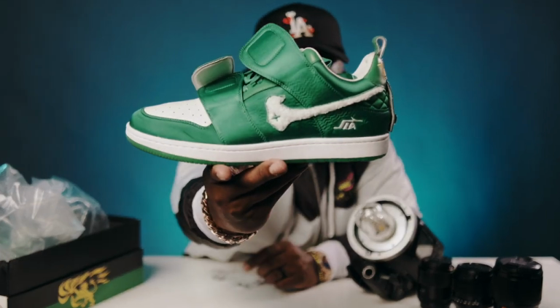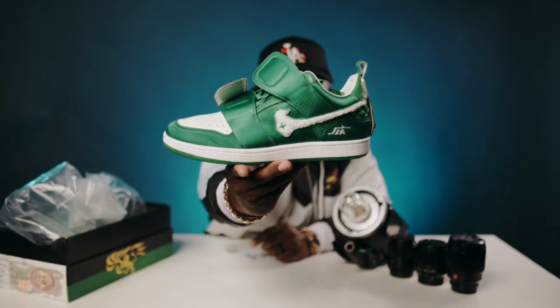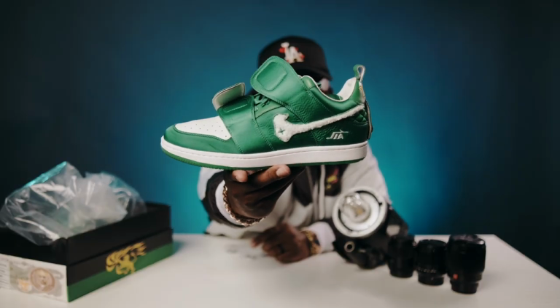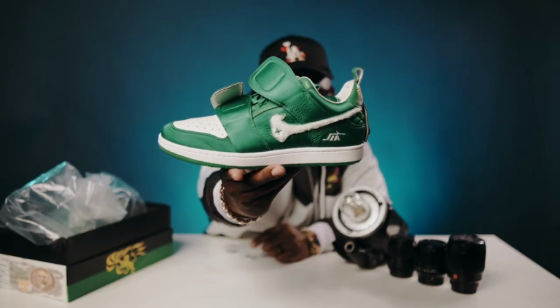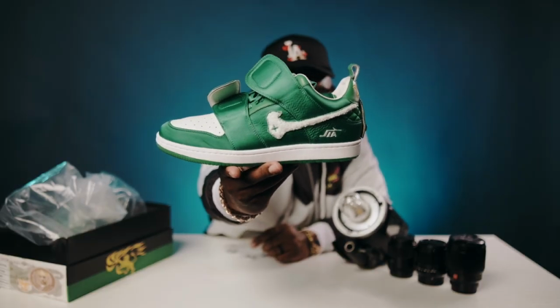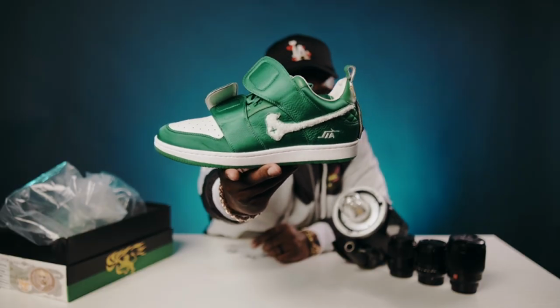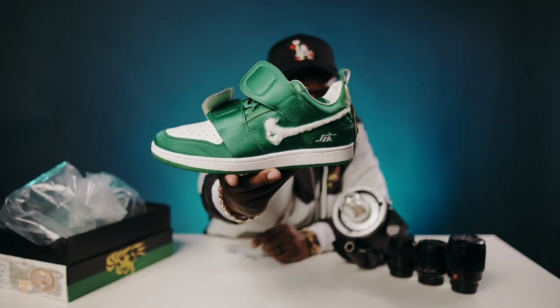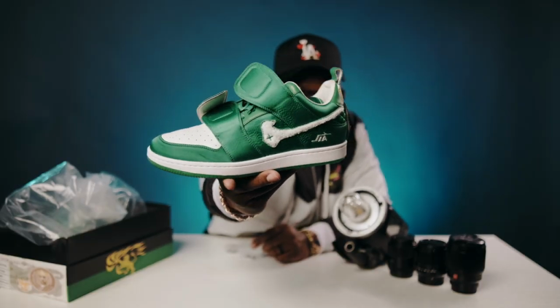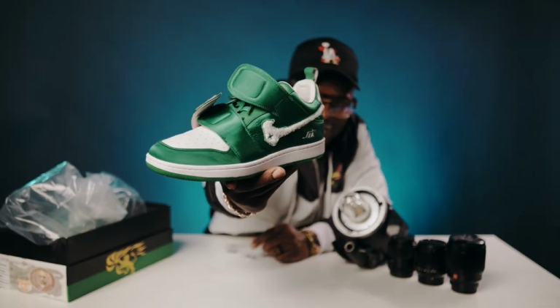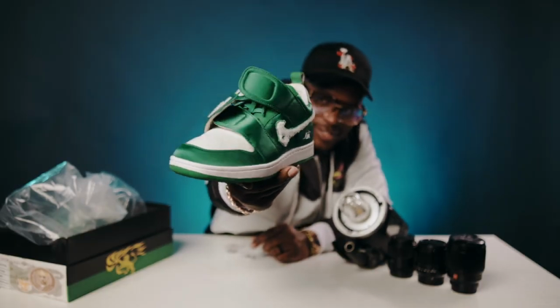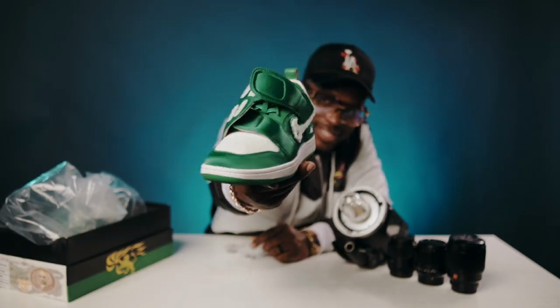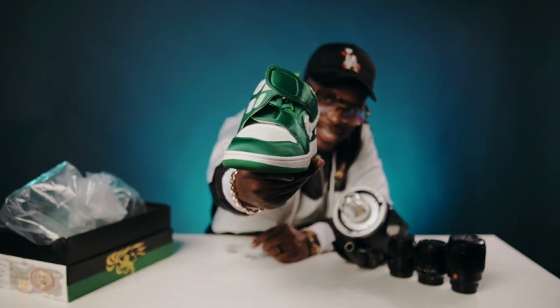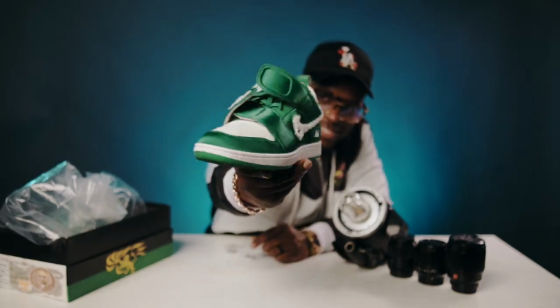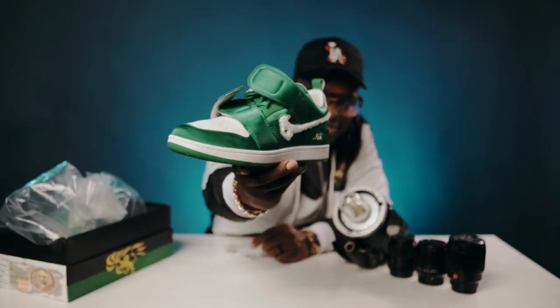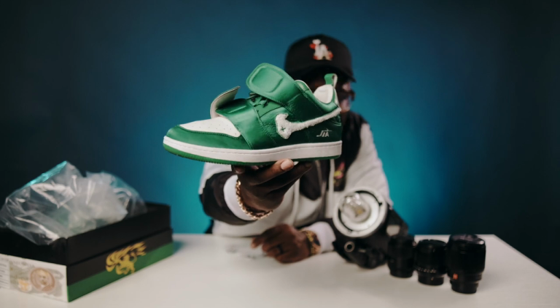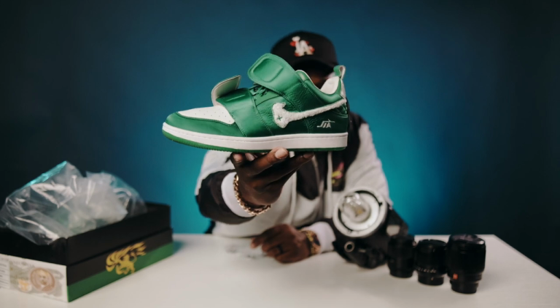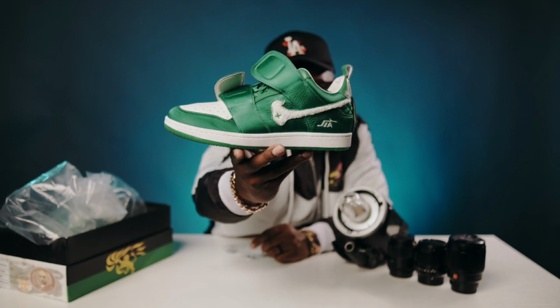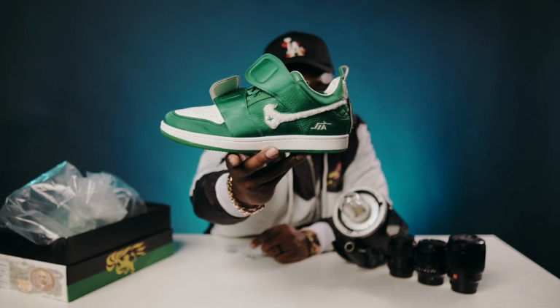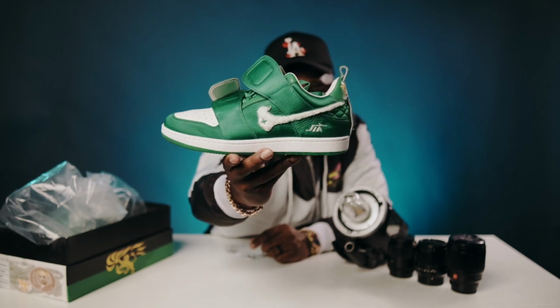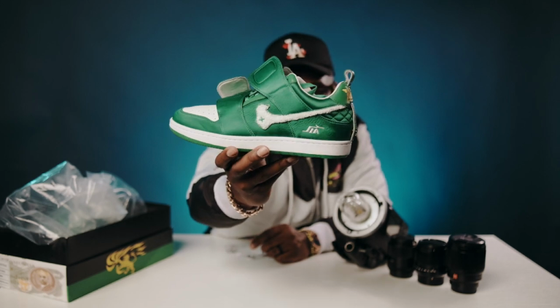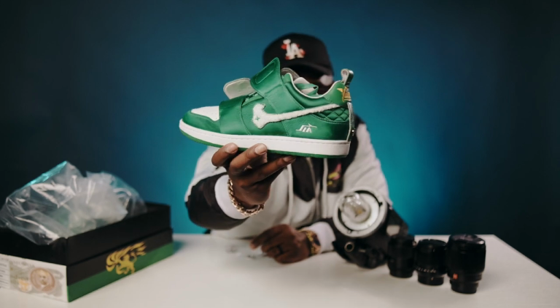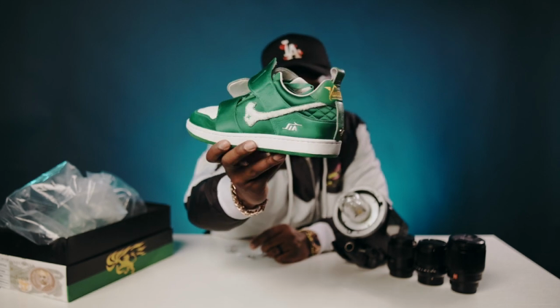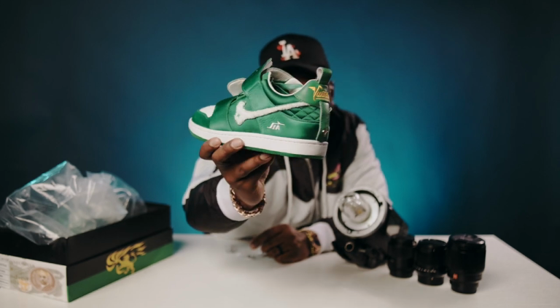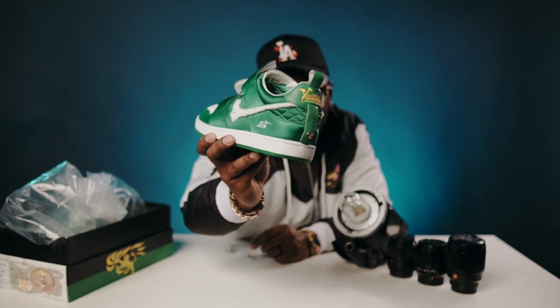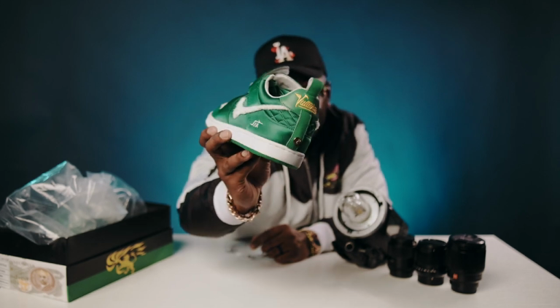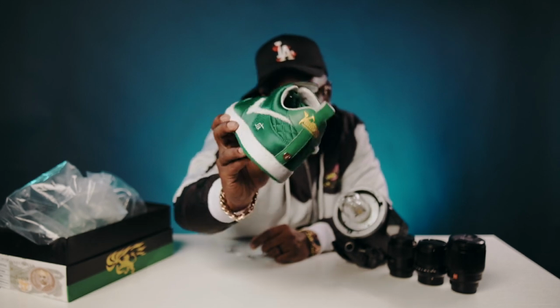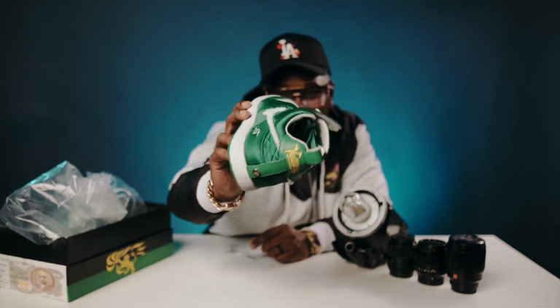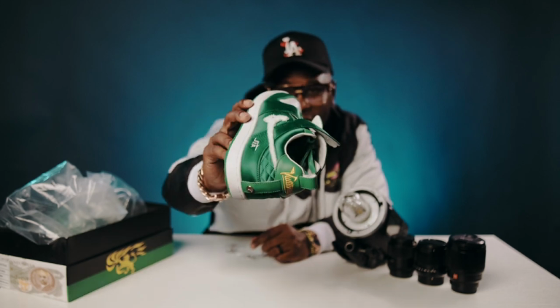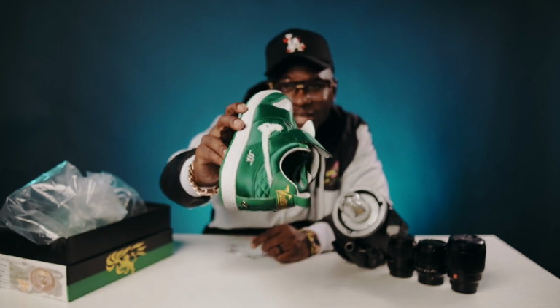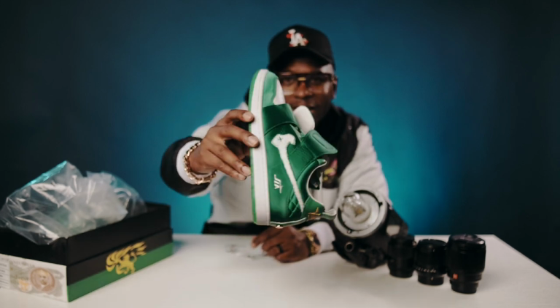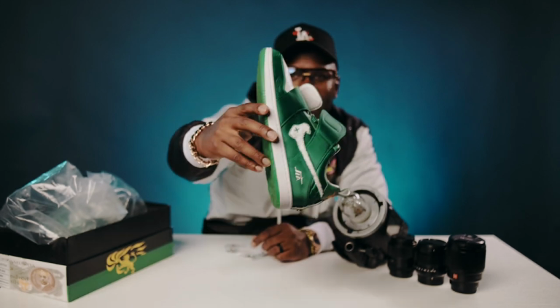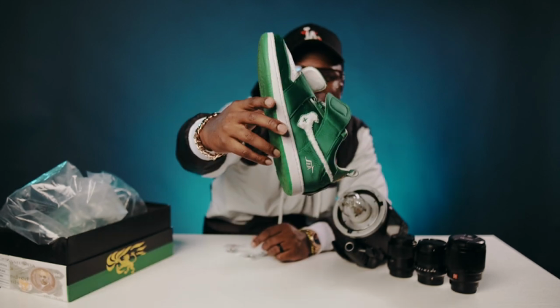The vulture man, the vulture skates — I had to get them just because that green, it popped.